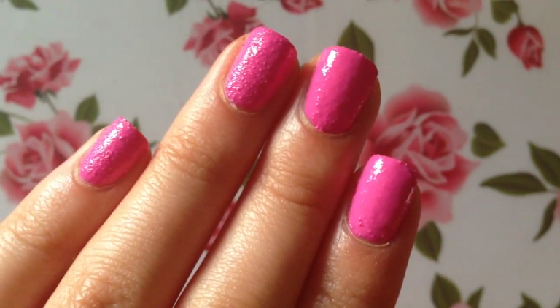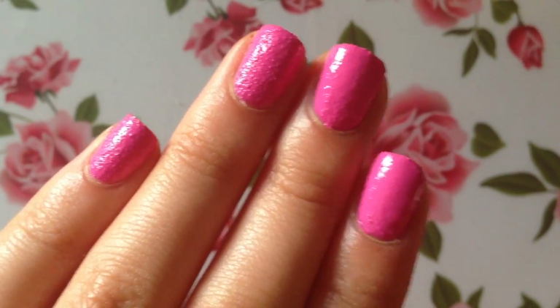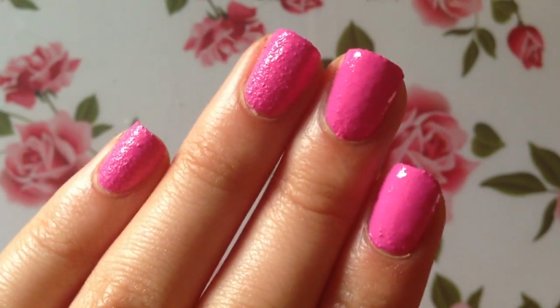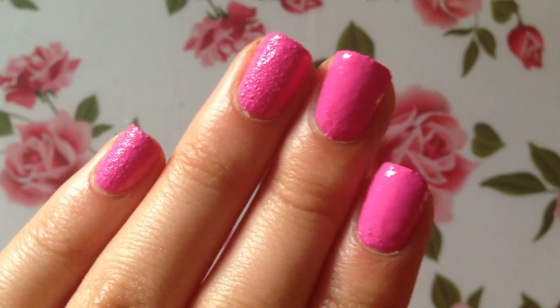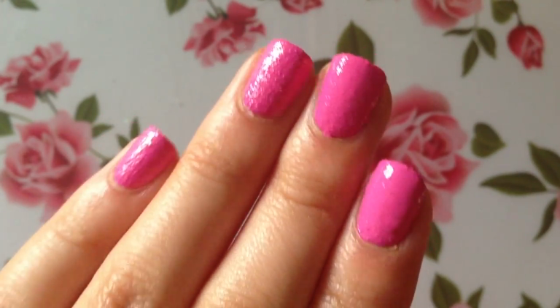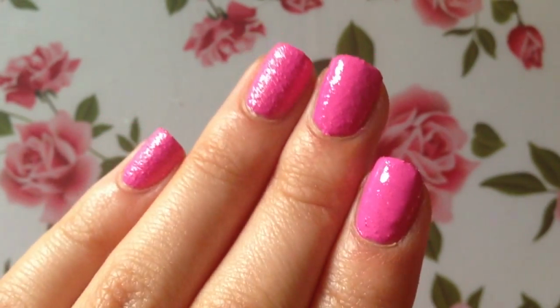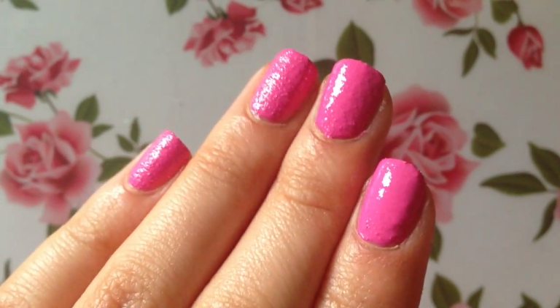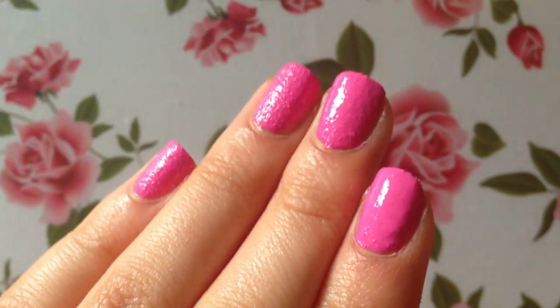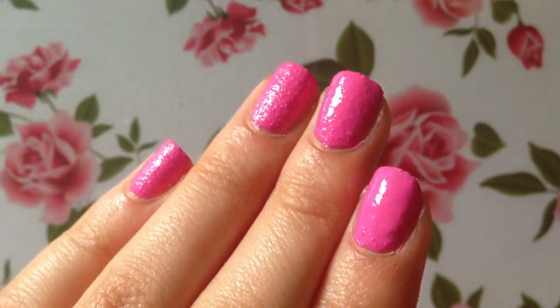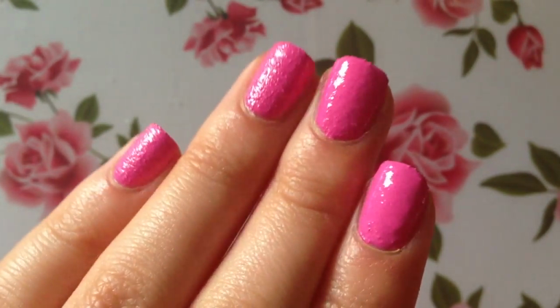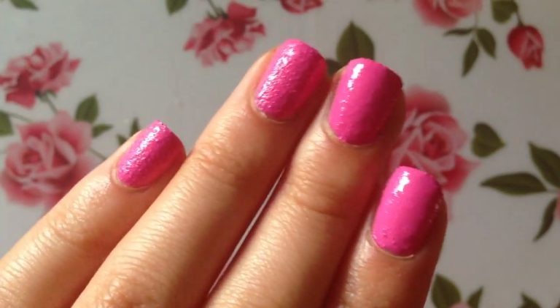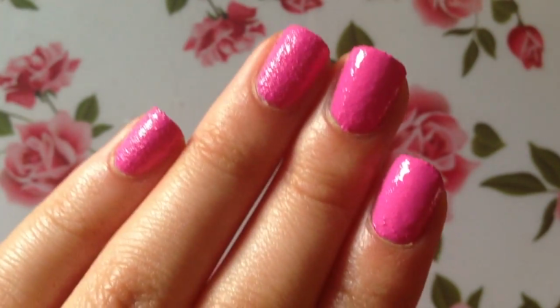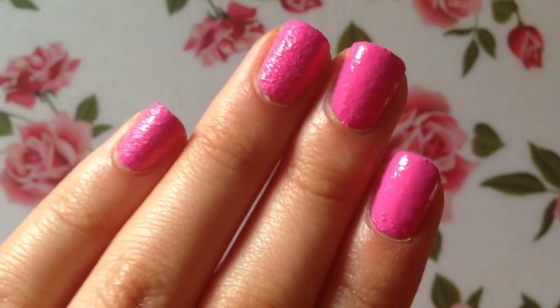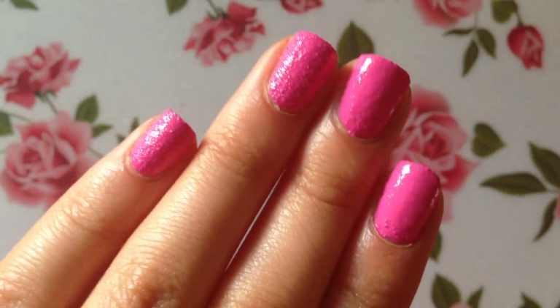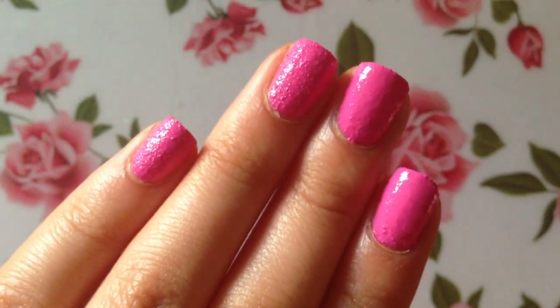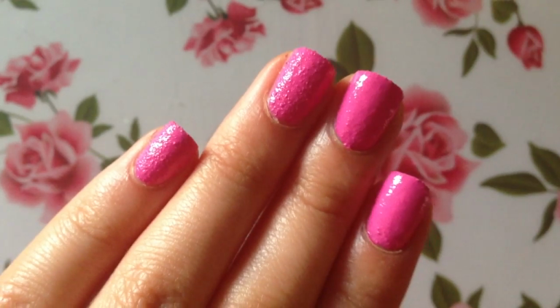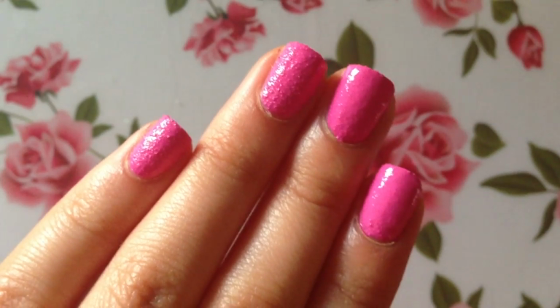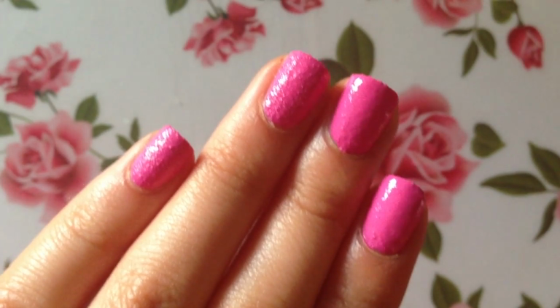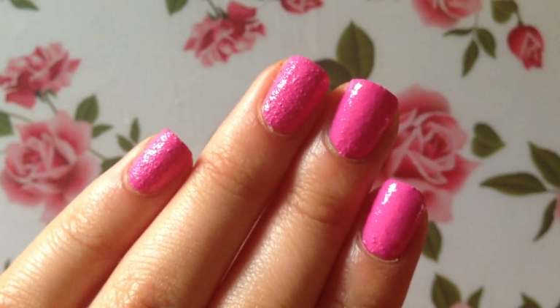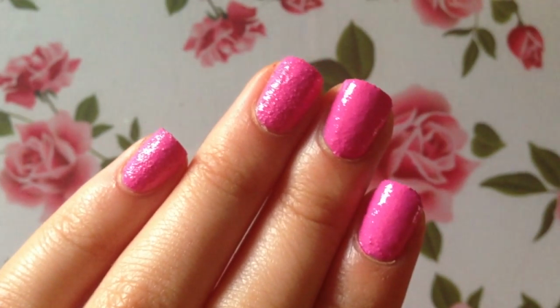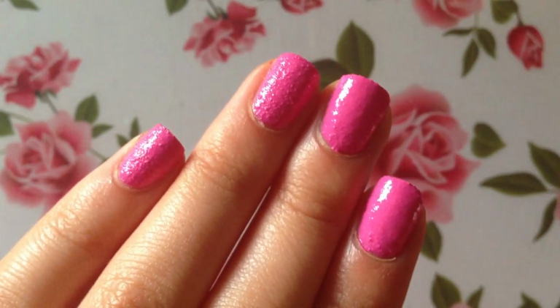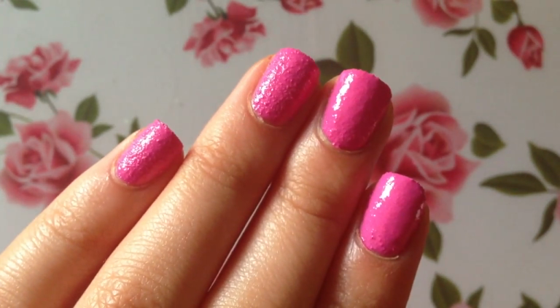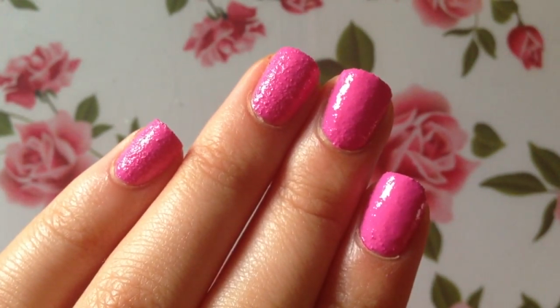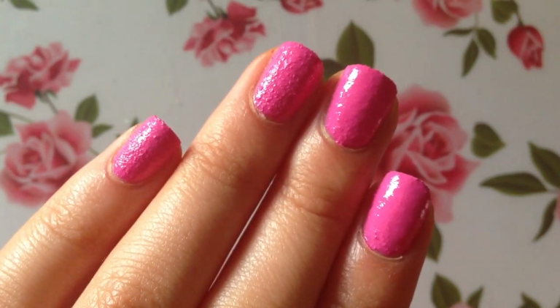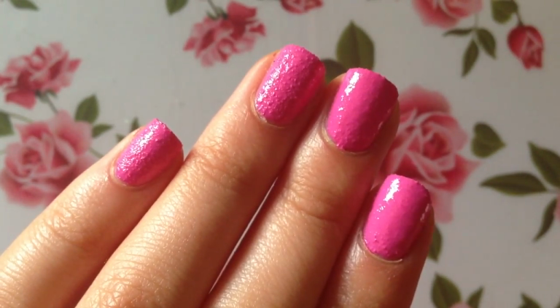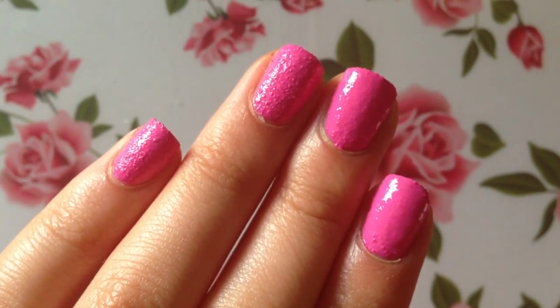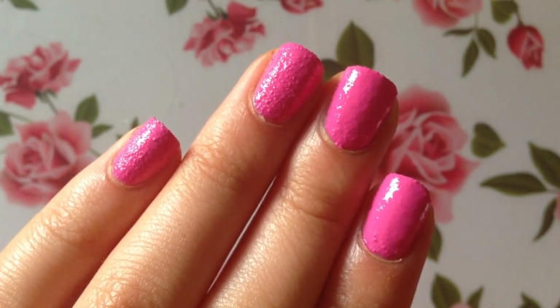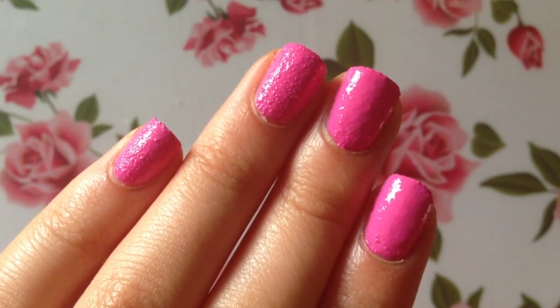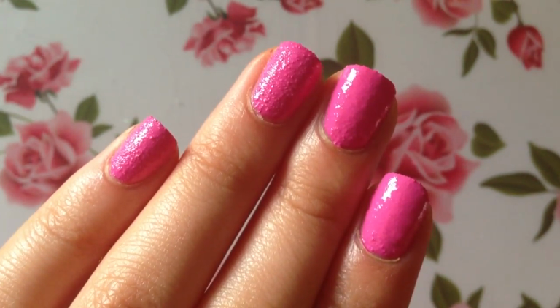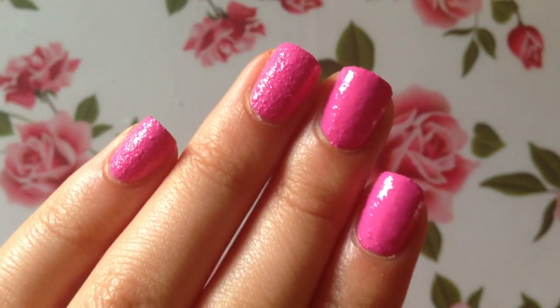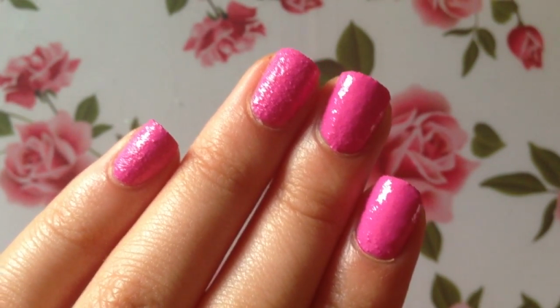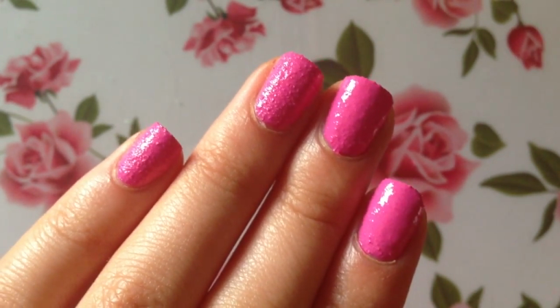Here's what it looks like right now — even though the nail polish is still a little bit wet, I'm loving it so far. What do you guys think?